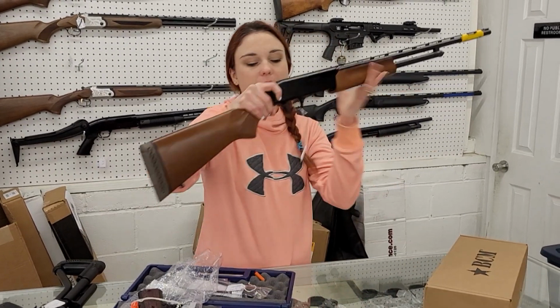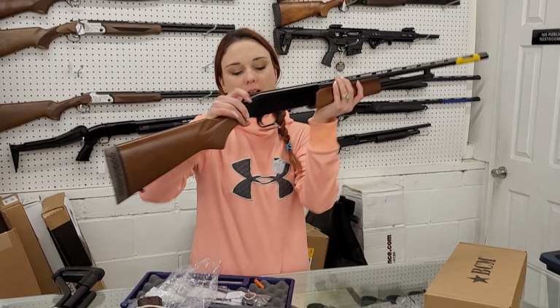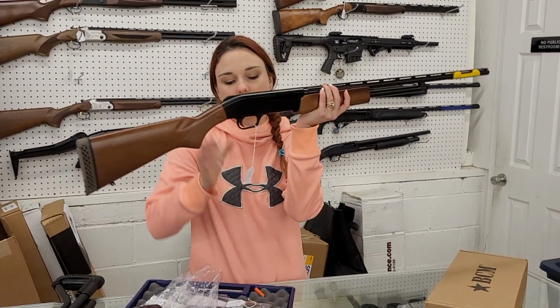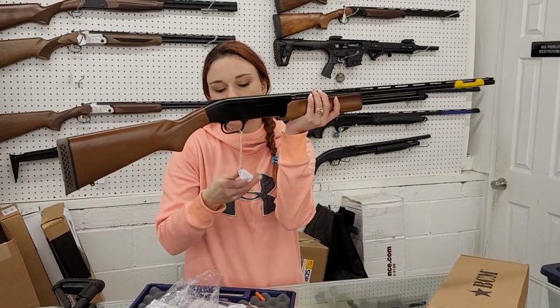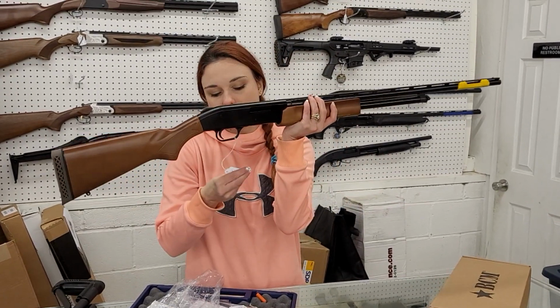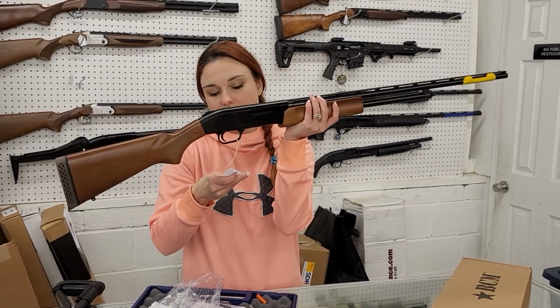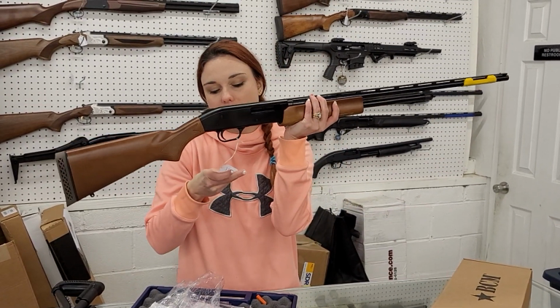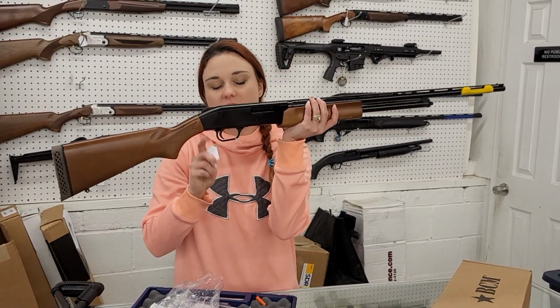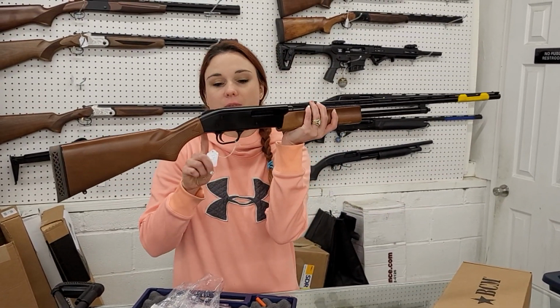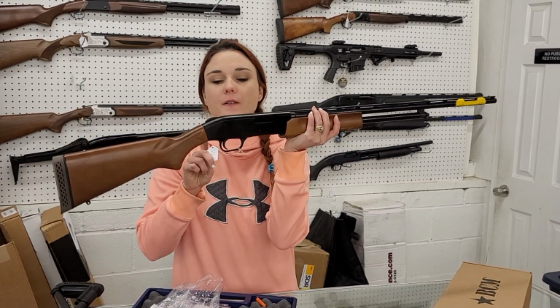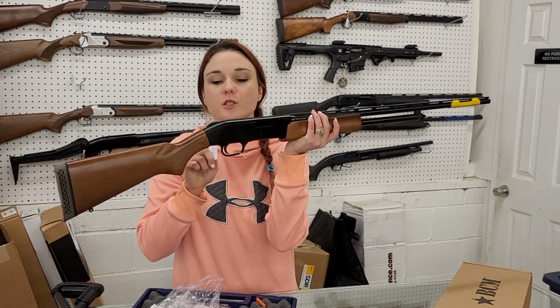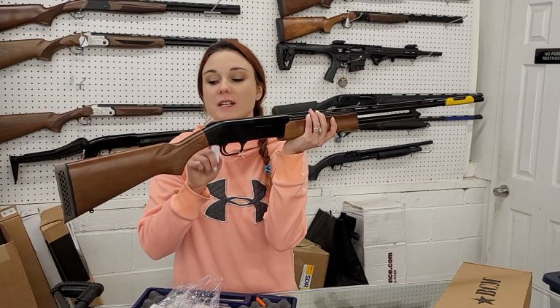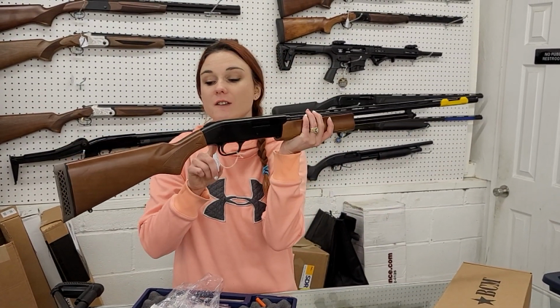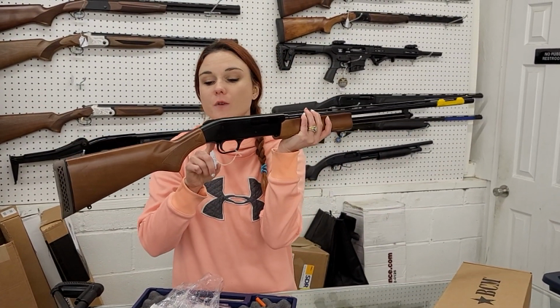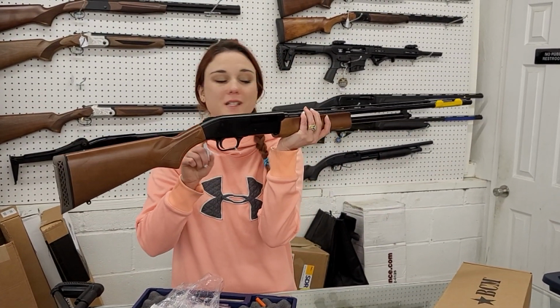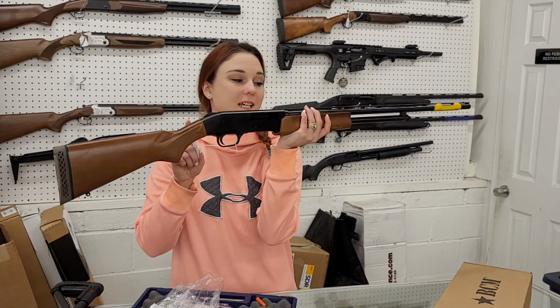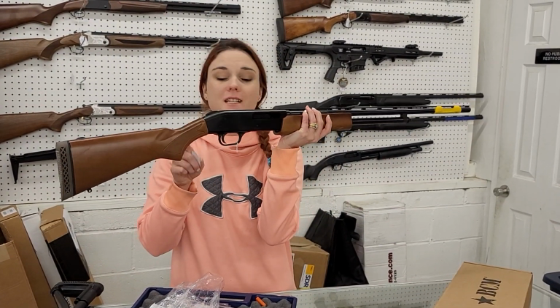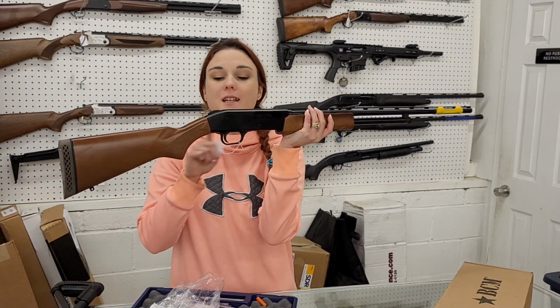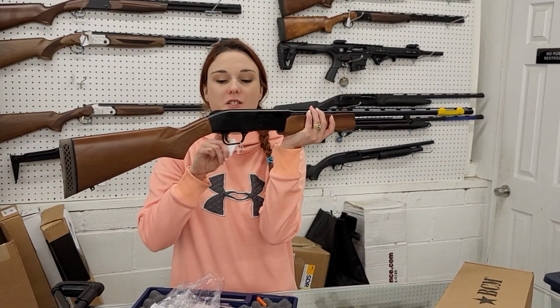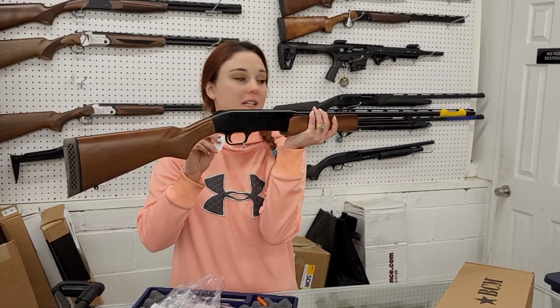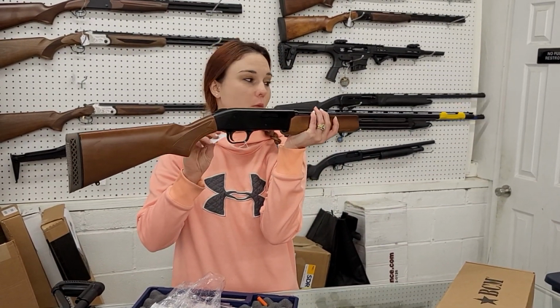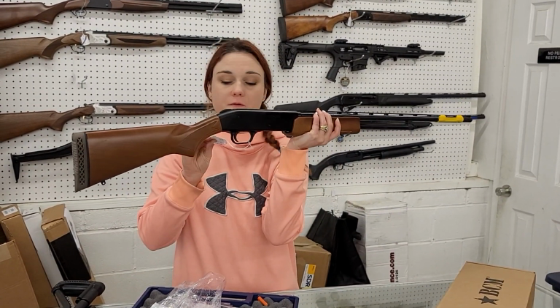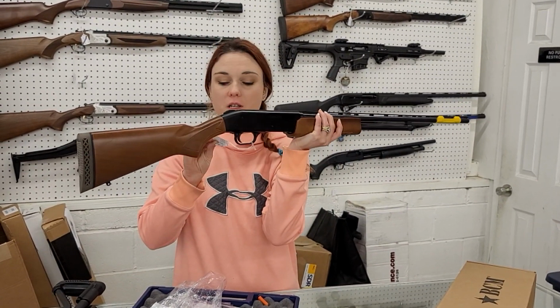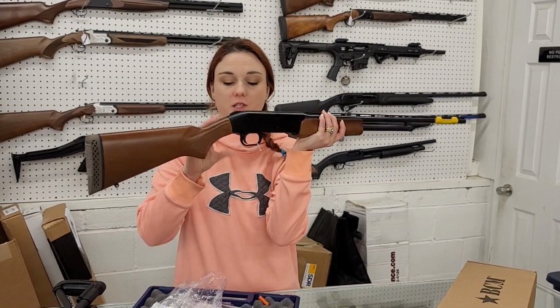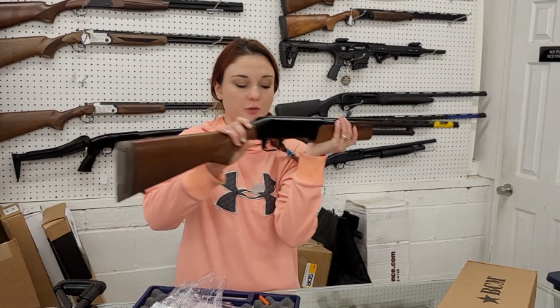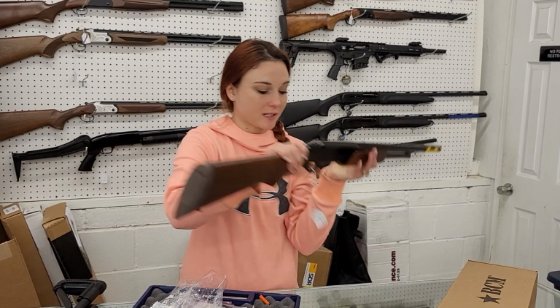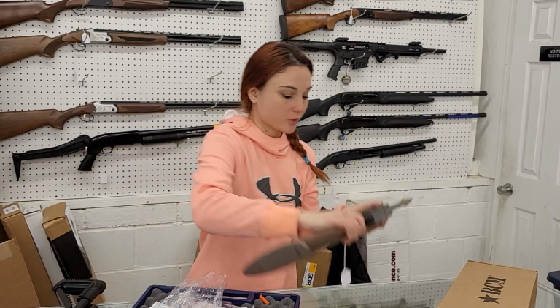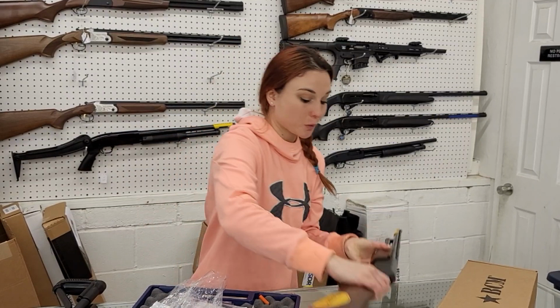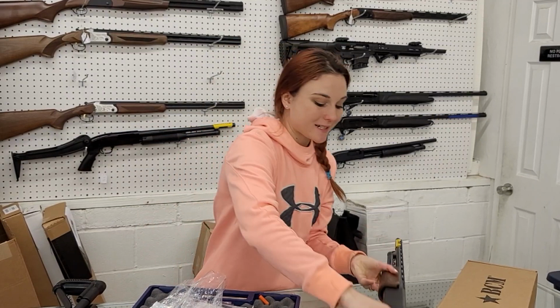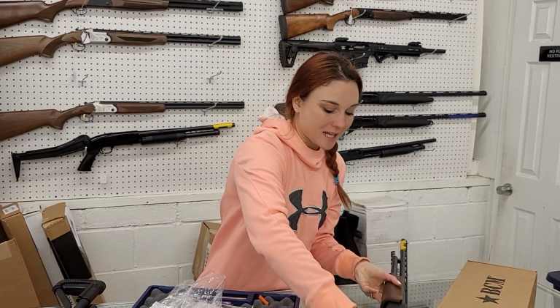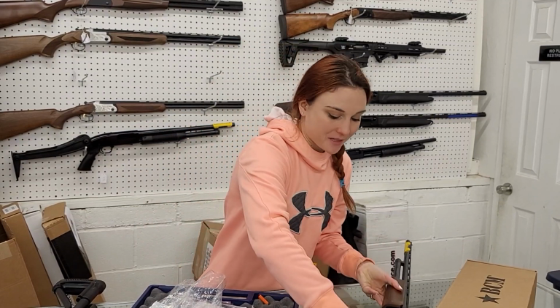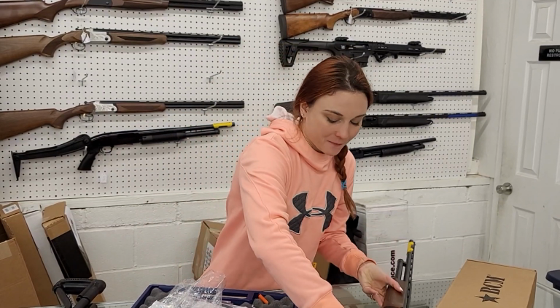Mossberg — this is going to be the 500 in .410. She's got the wood furniture, $375.